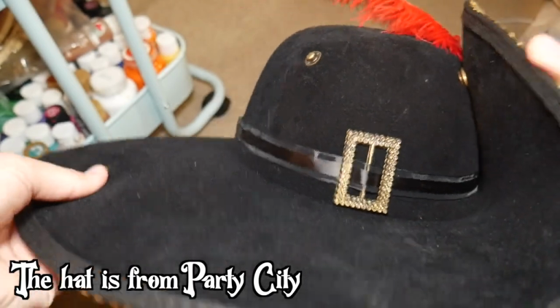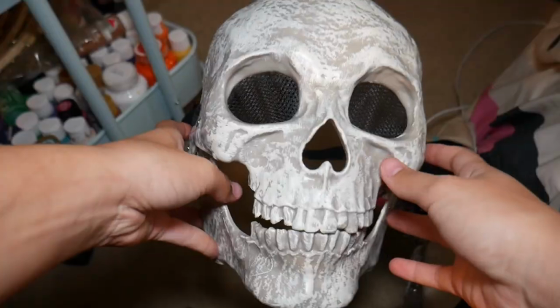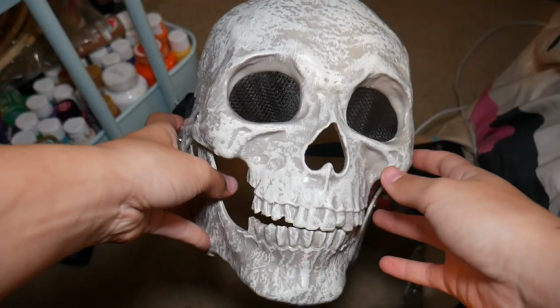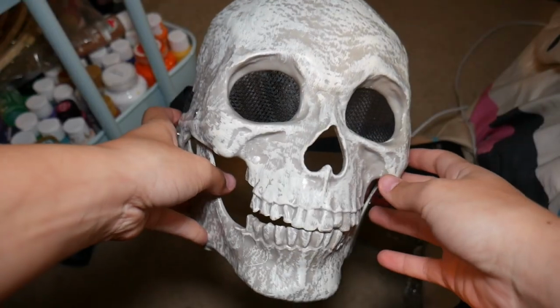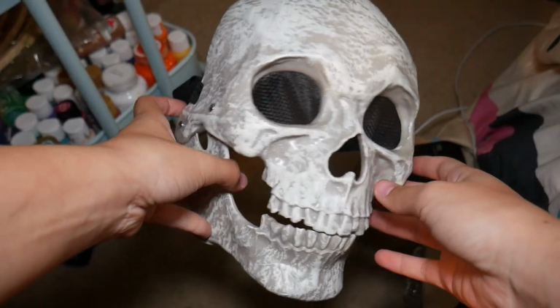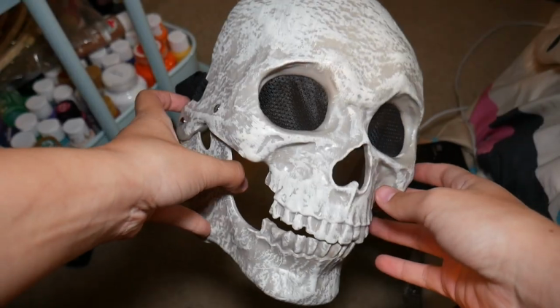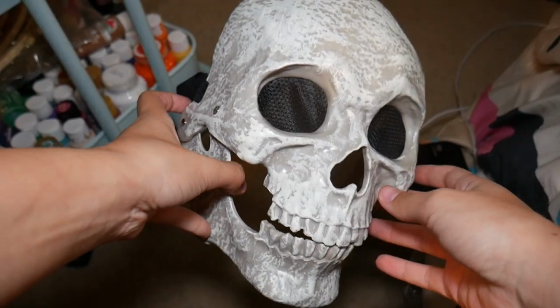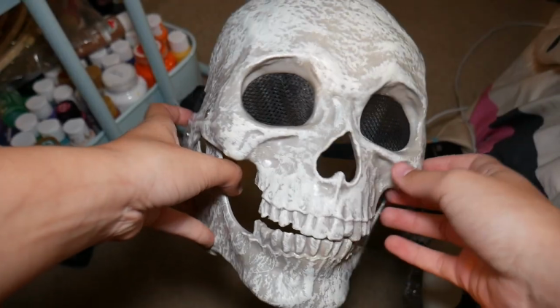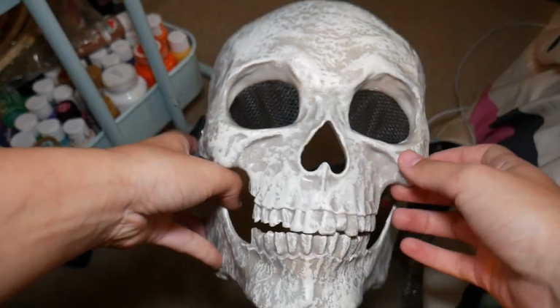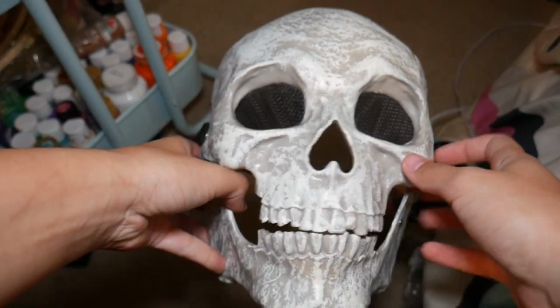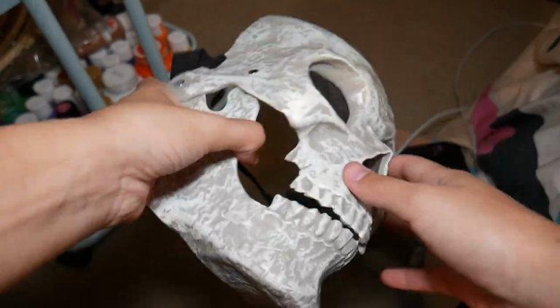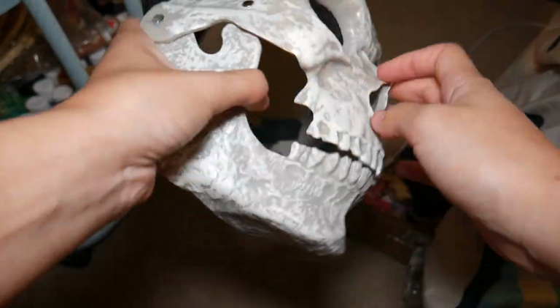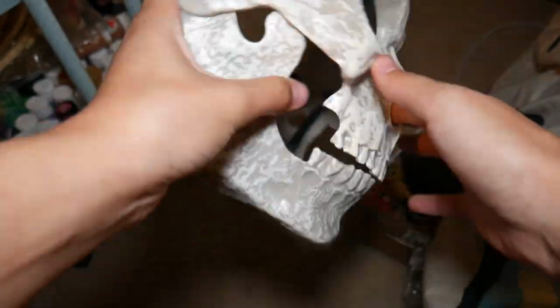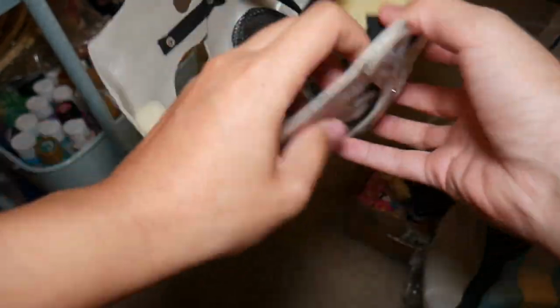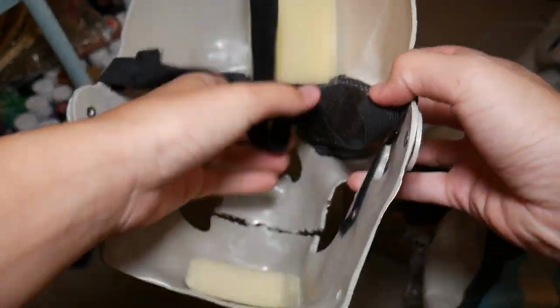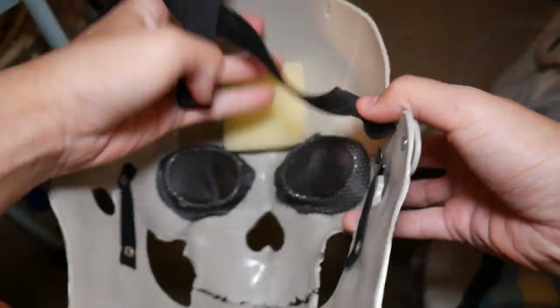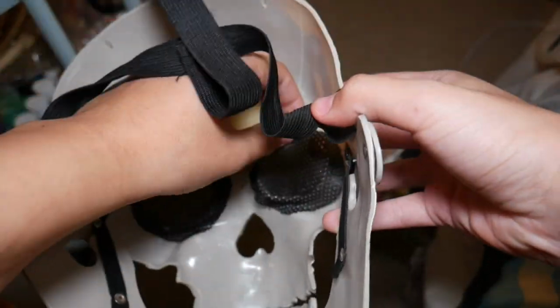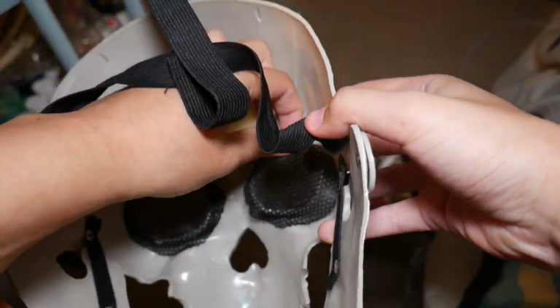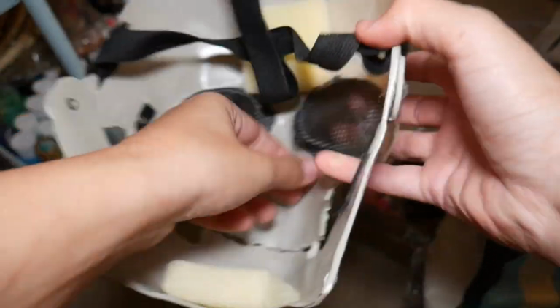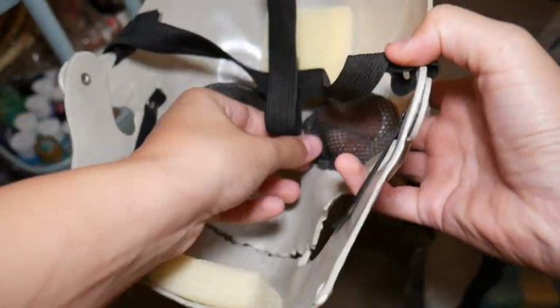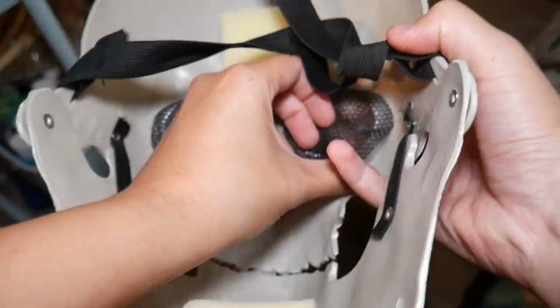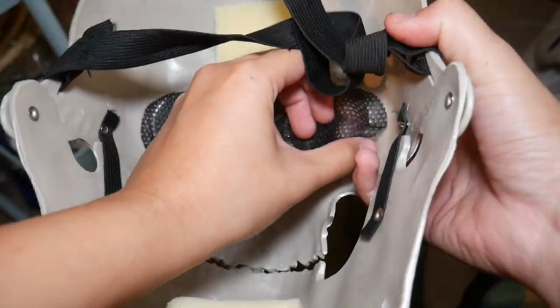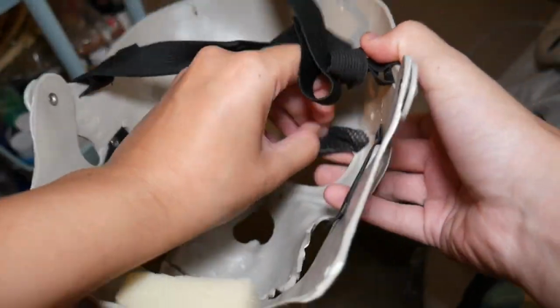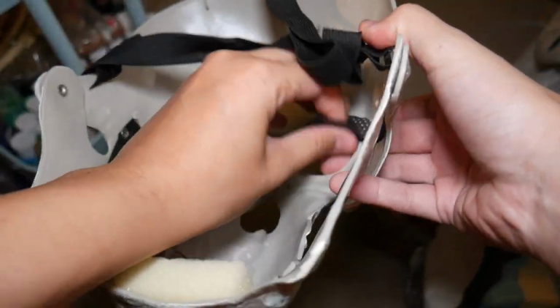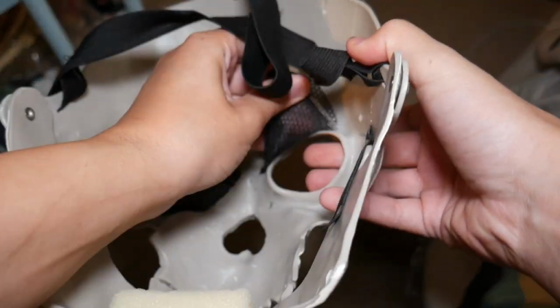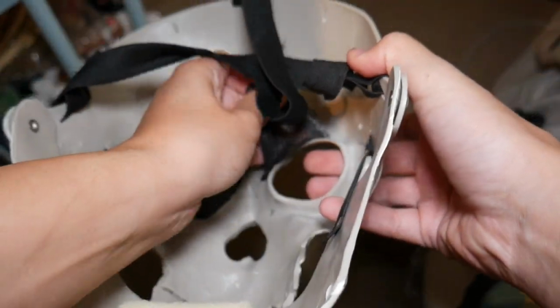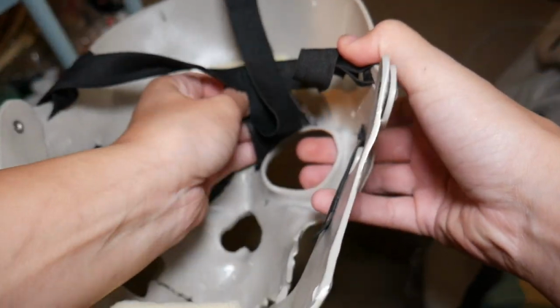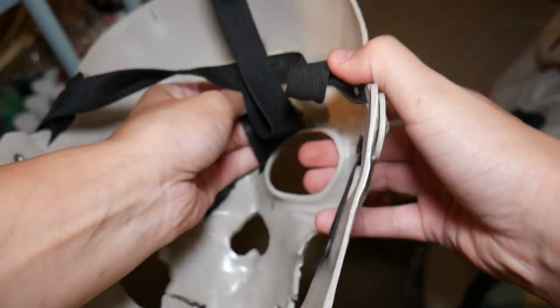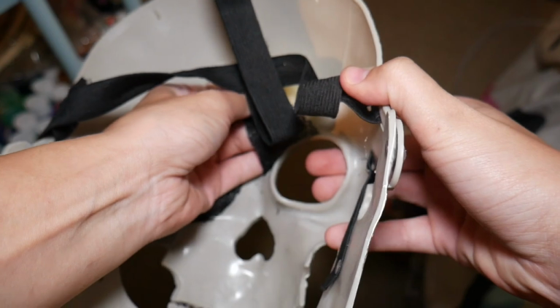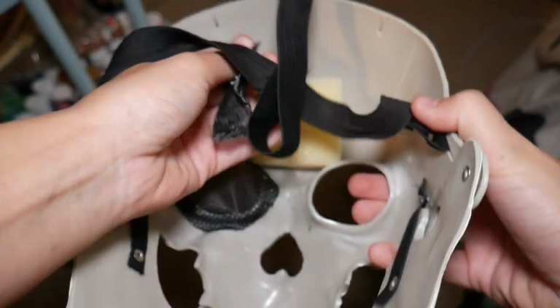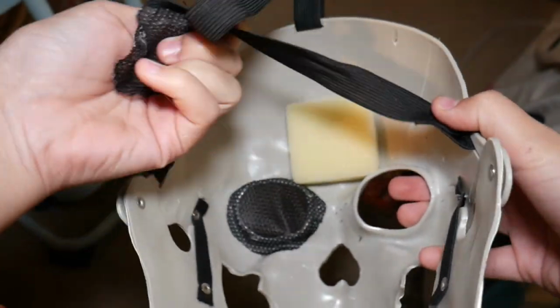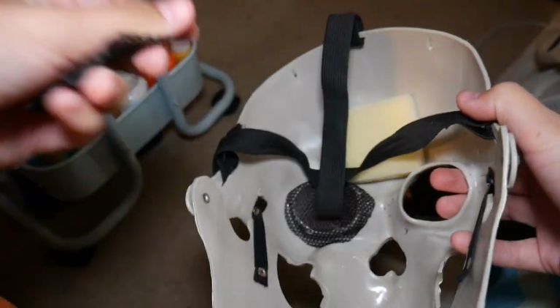For his mask, I got the skeleton mask from Walmart and then just pulled off the mesh parts over the eyes.